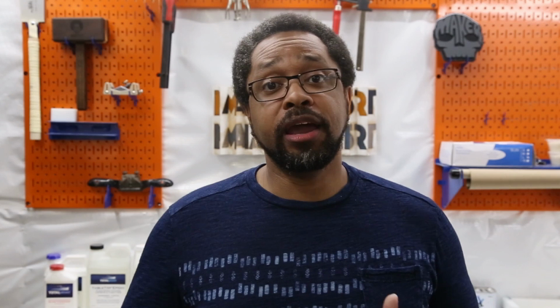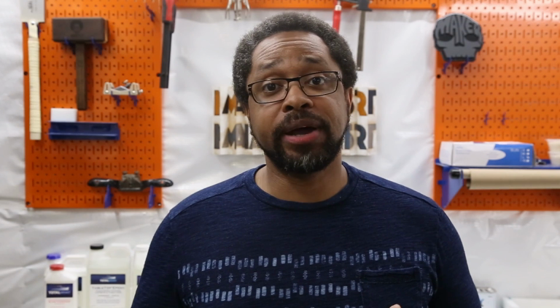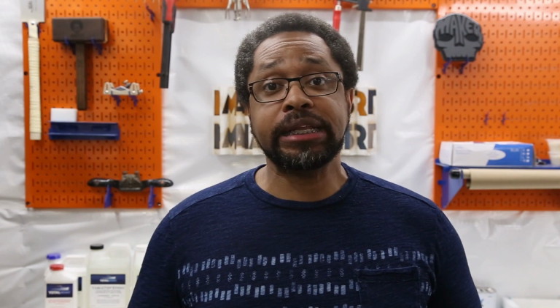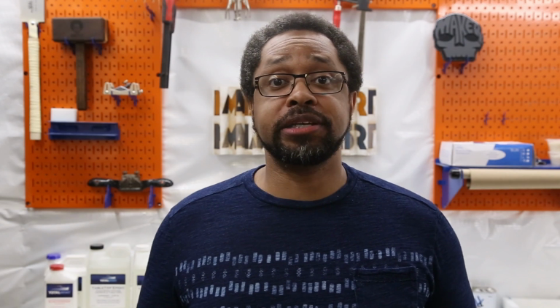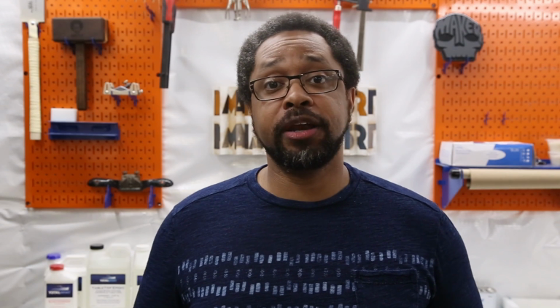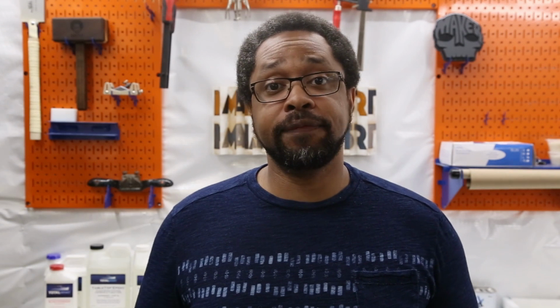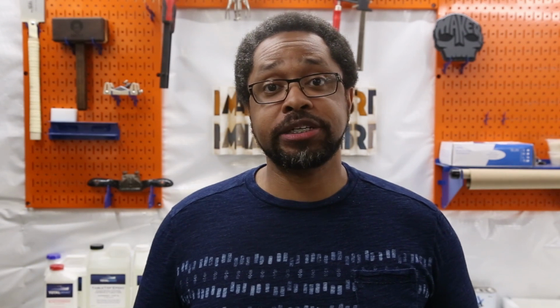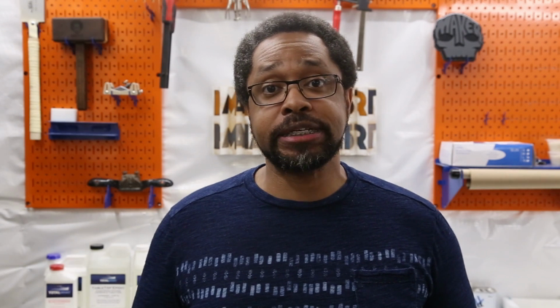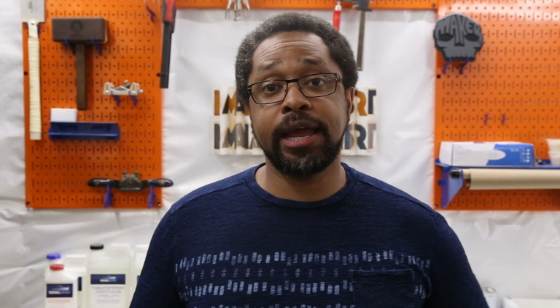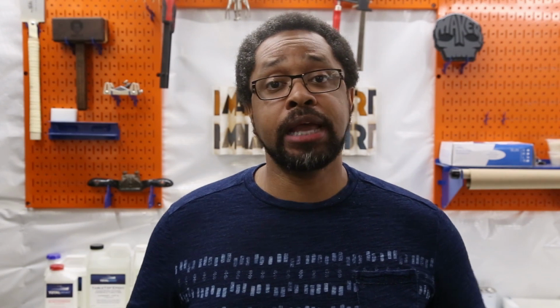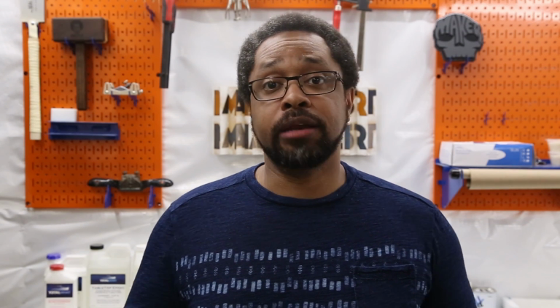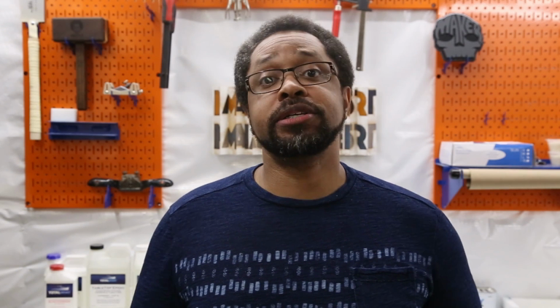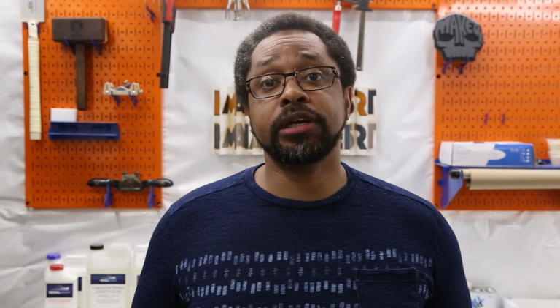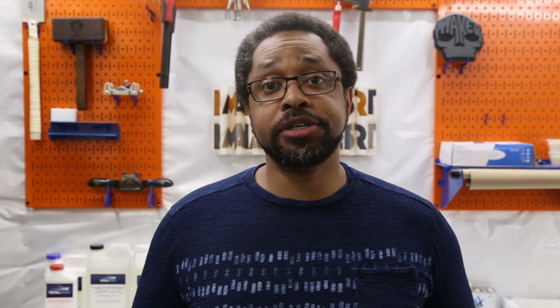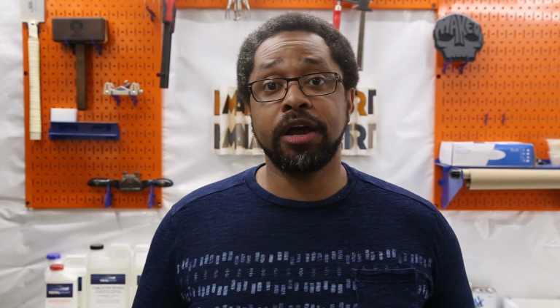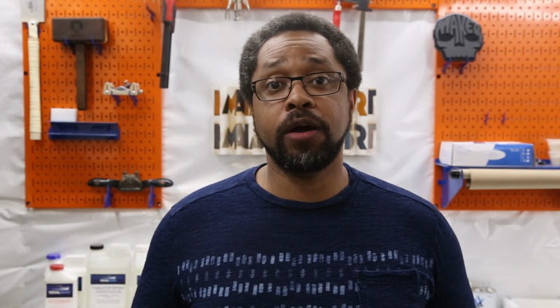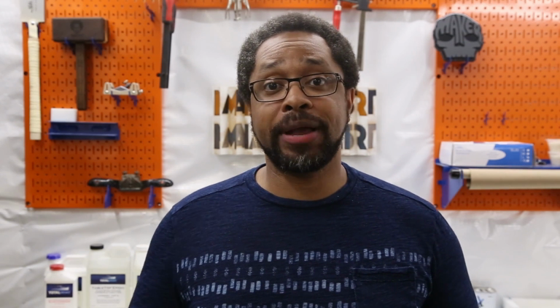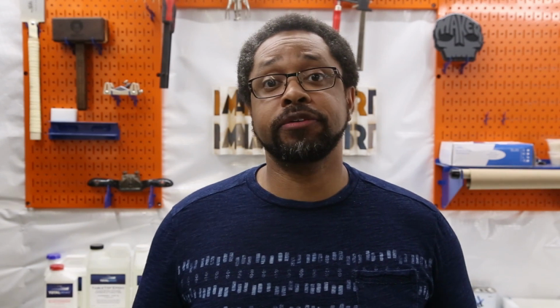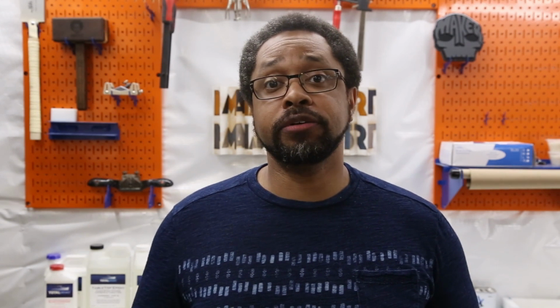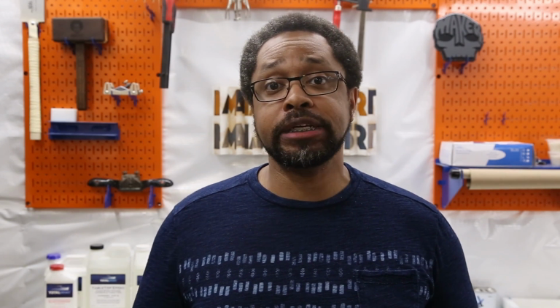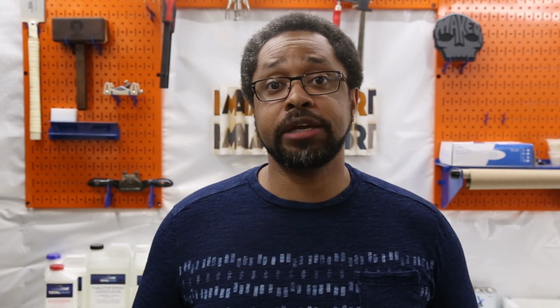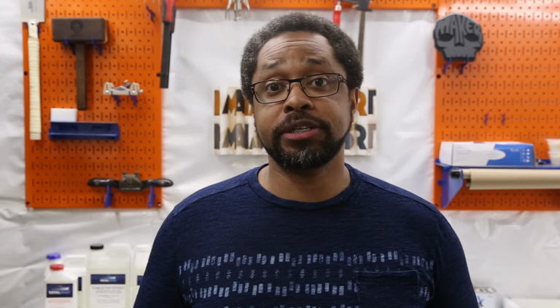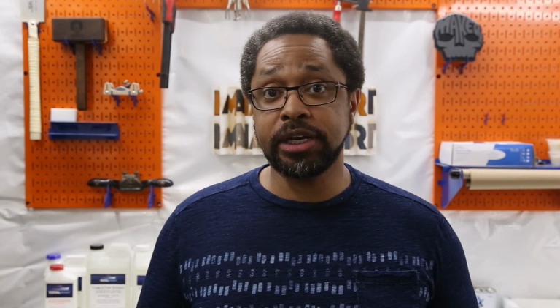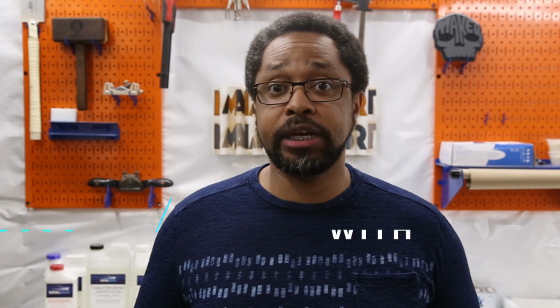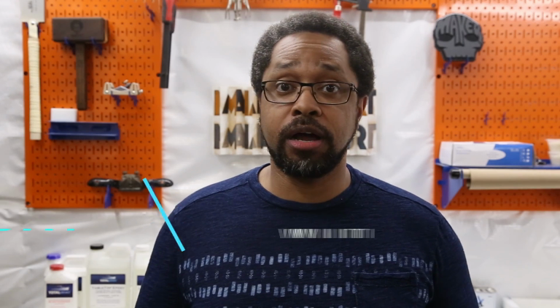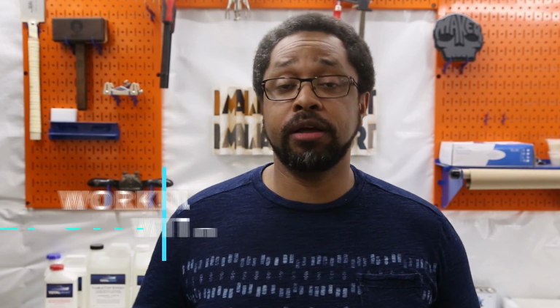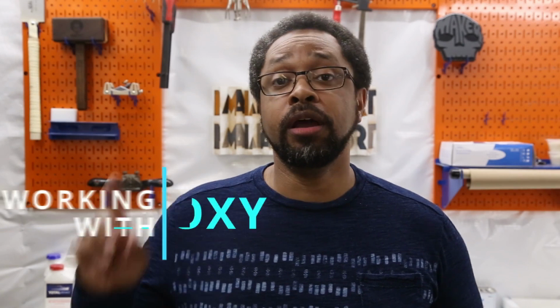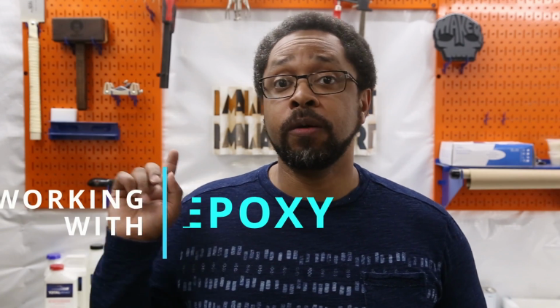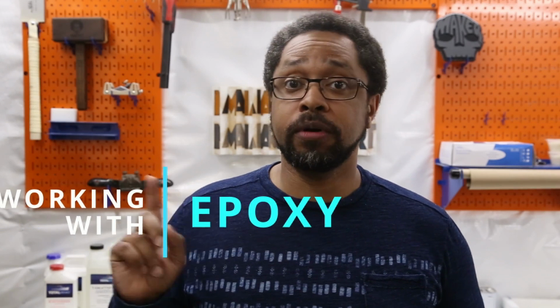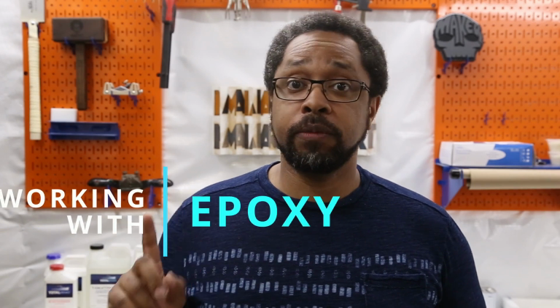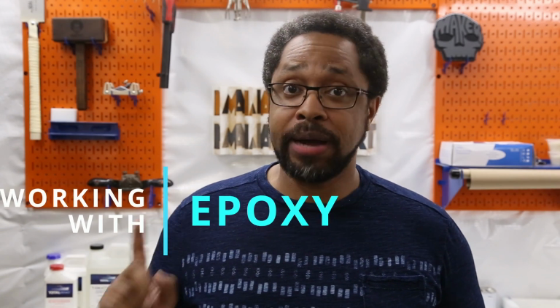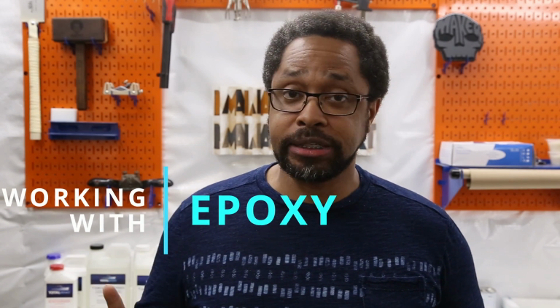Hey everybody, this is Kumani from Van Stray Designs, and I'm just here to let you know I'm about to start releasing my series on working with epoxy.